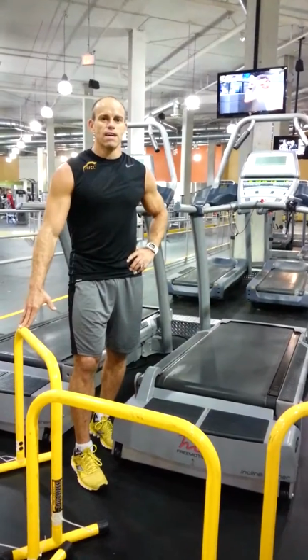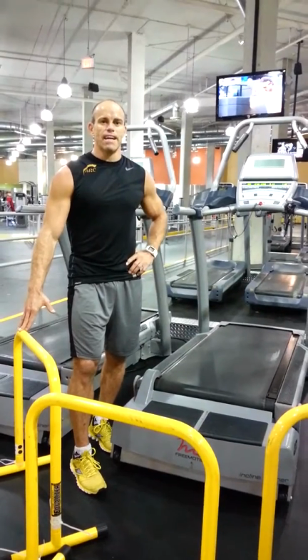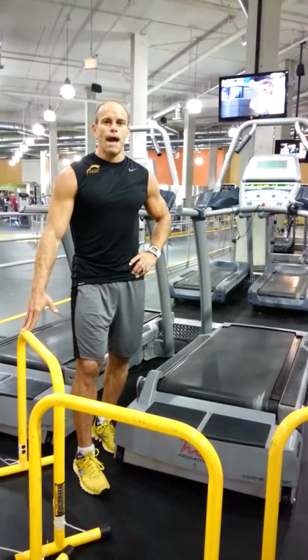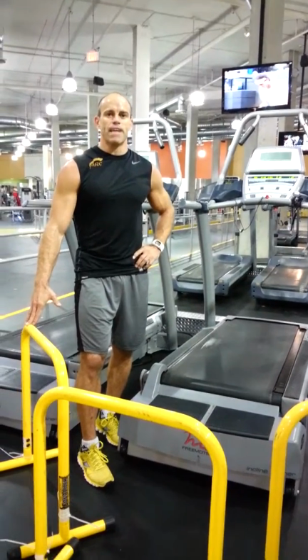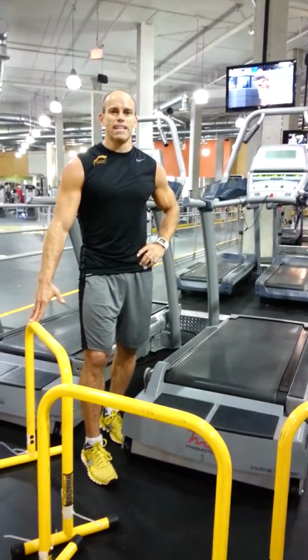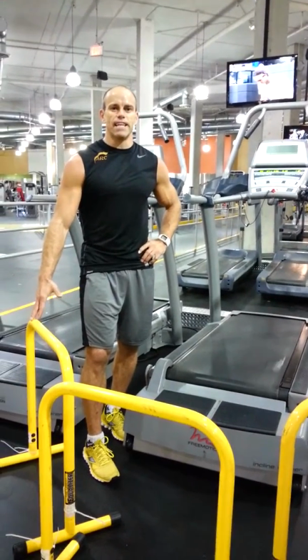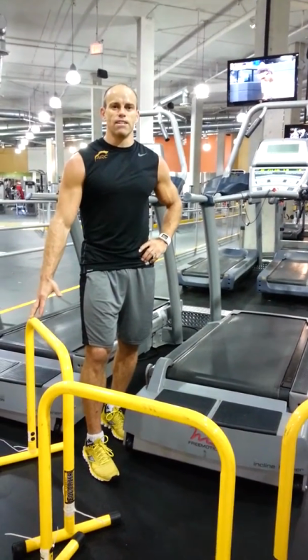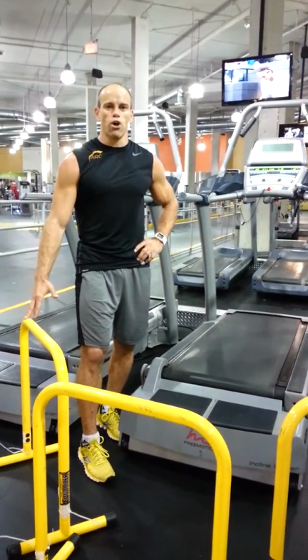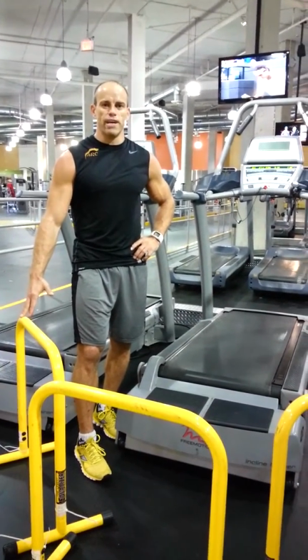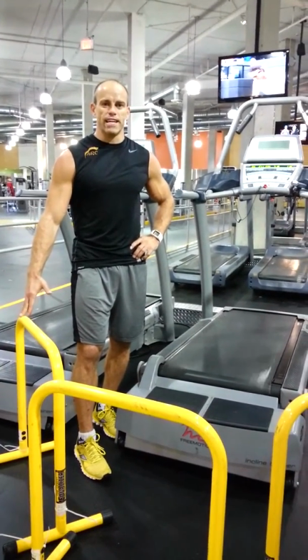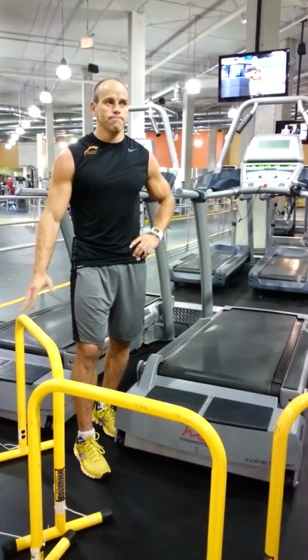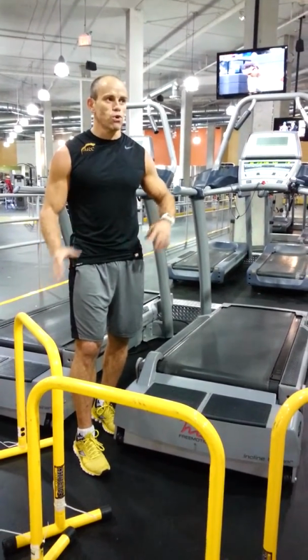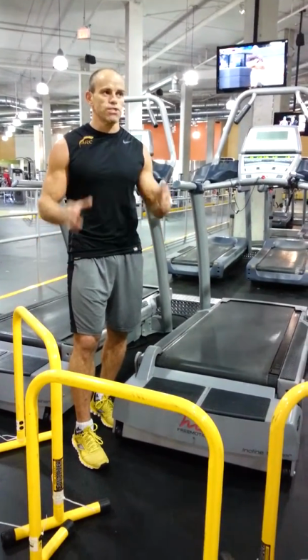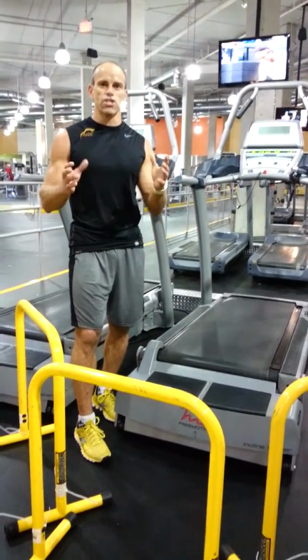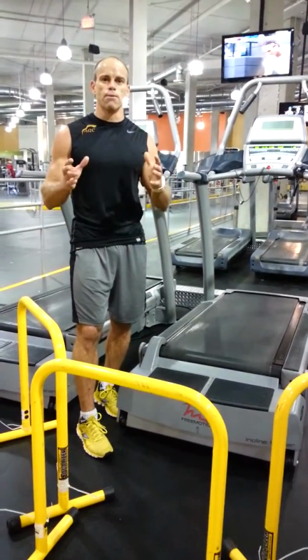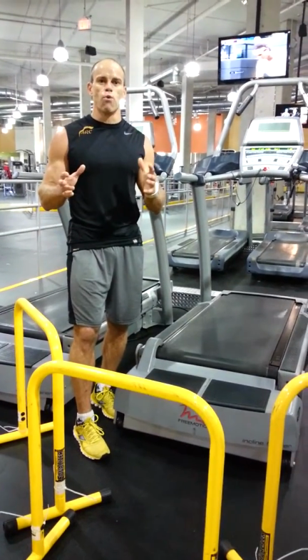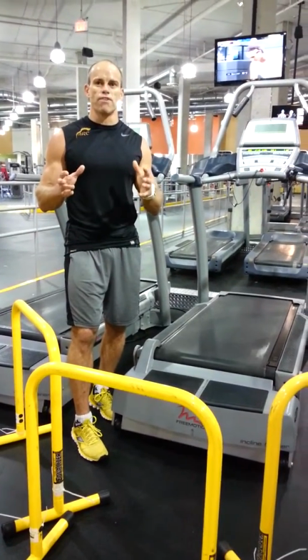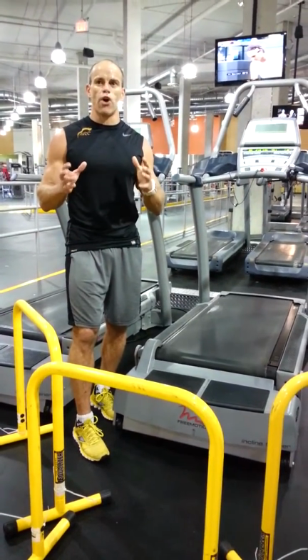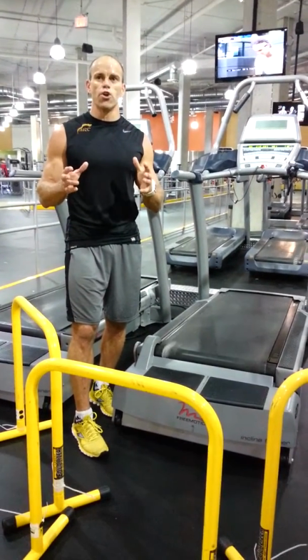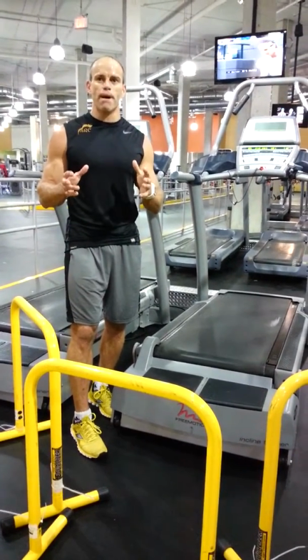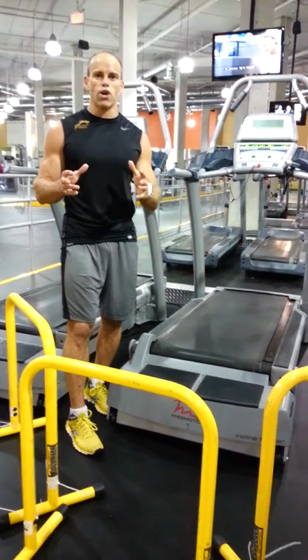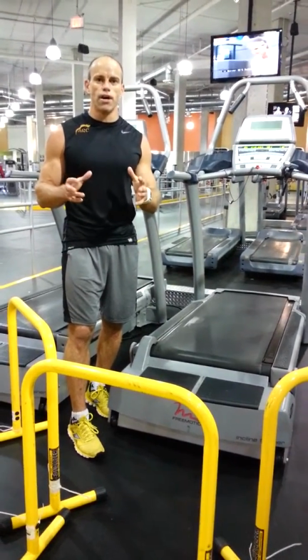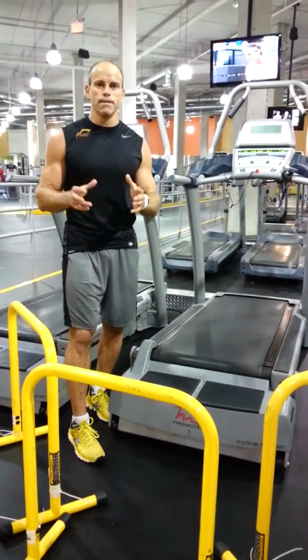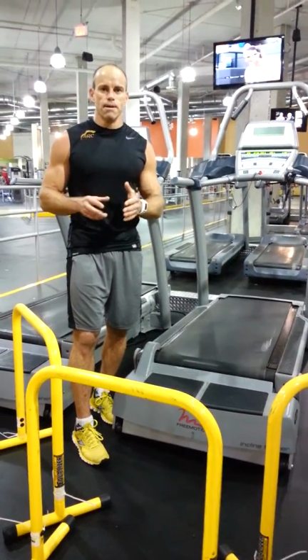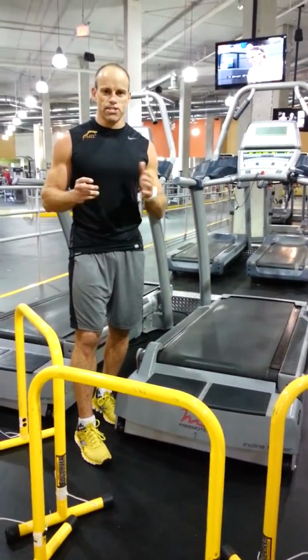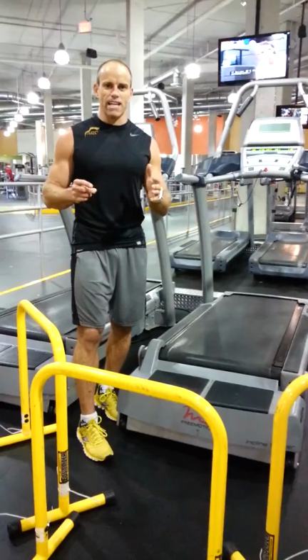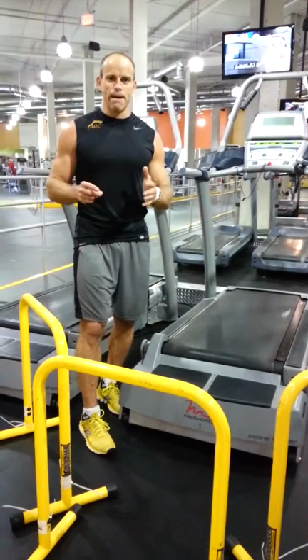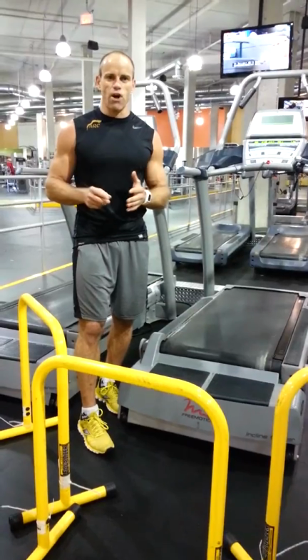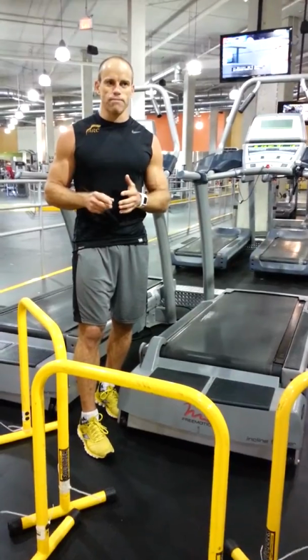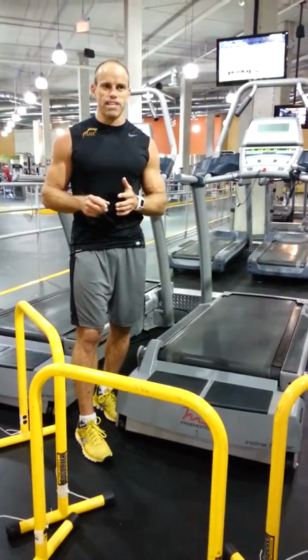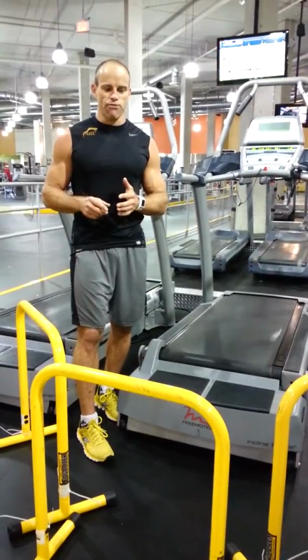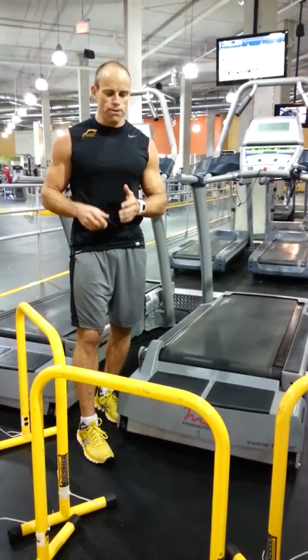Alright, happy Canada Day long weekend. This is a little bit more of a cardio medcon — the second medcon of the day for me.